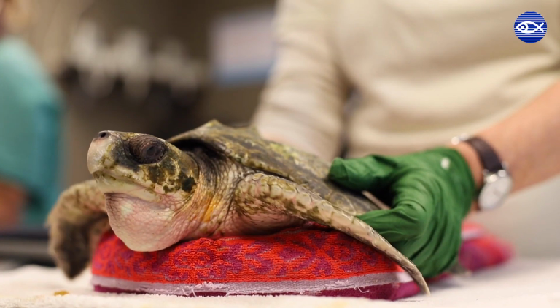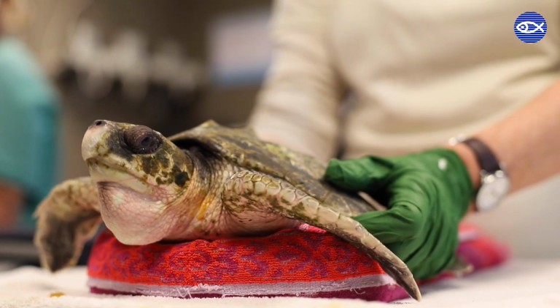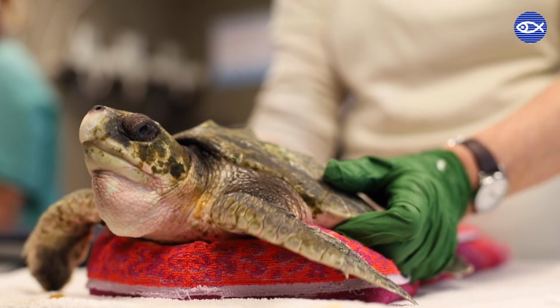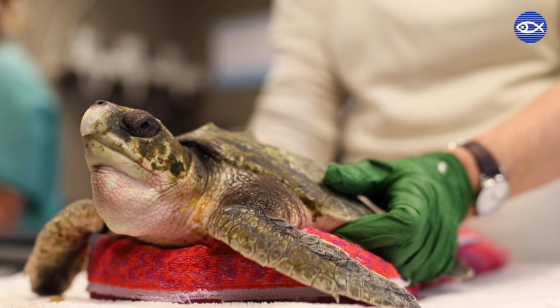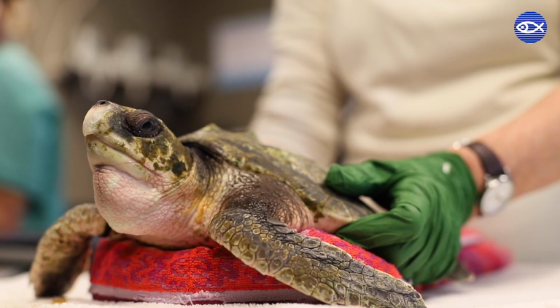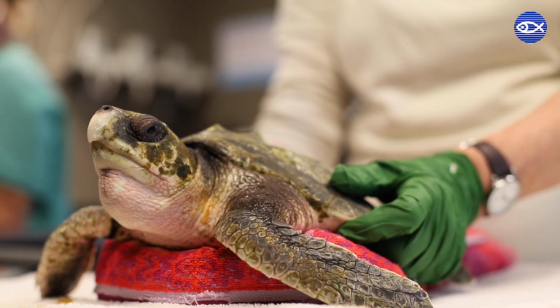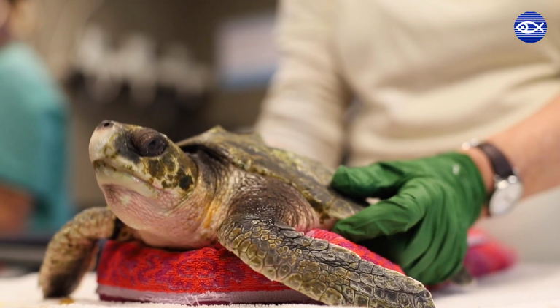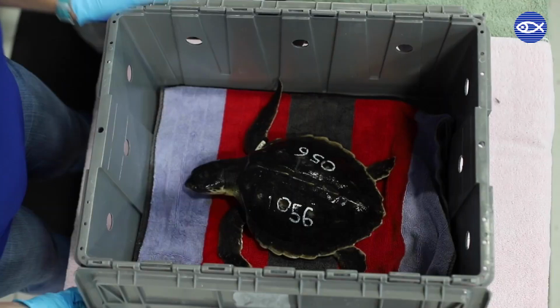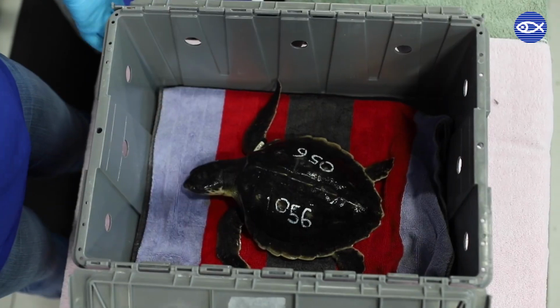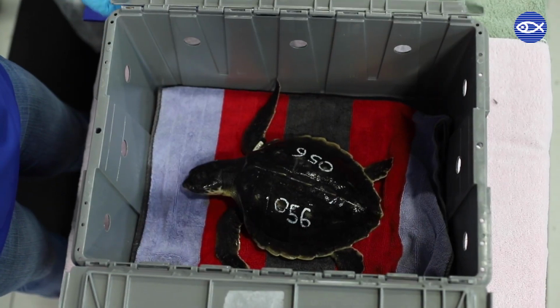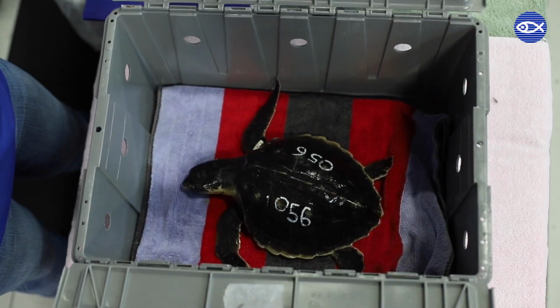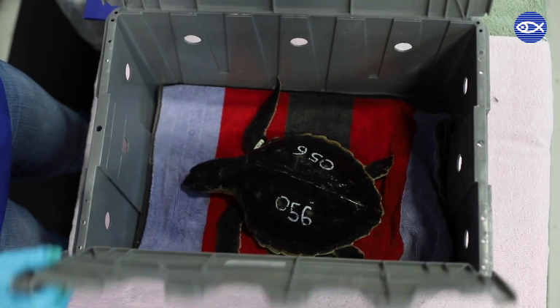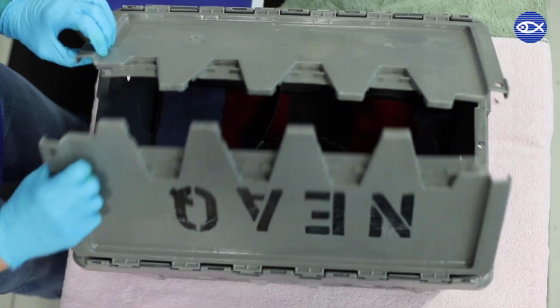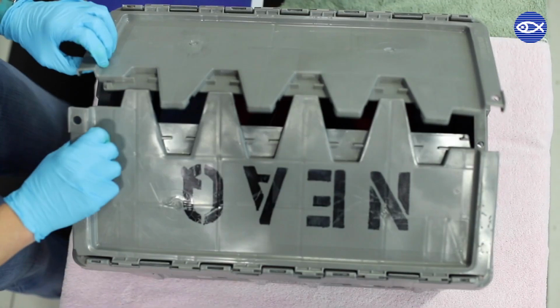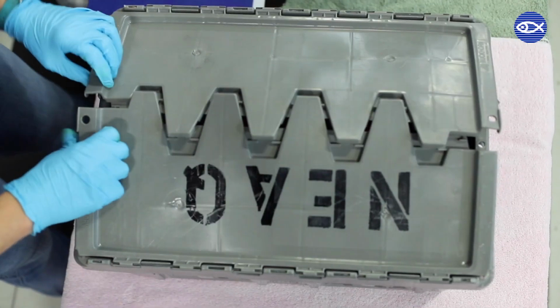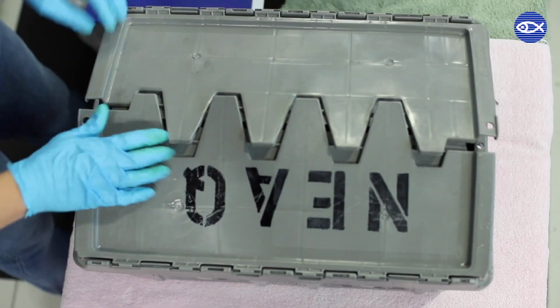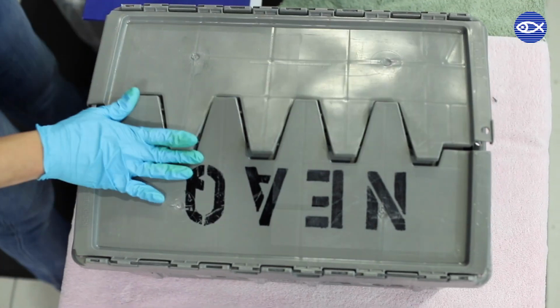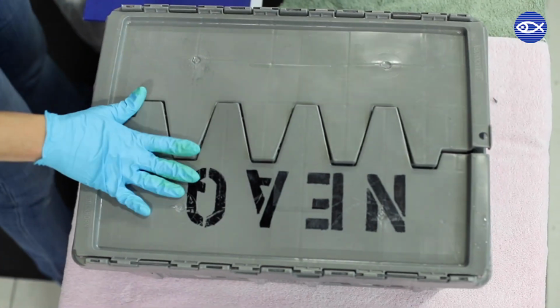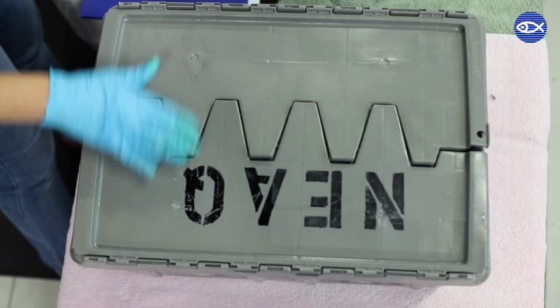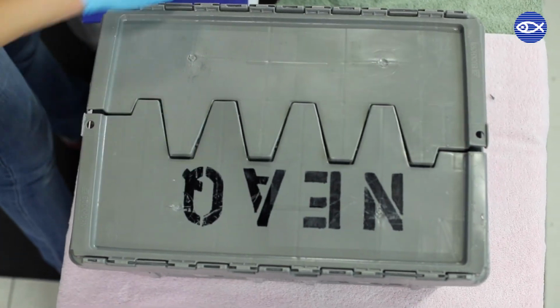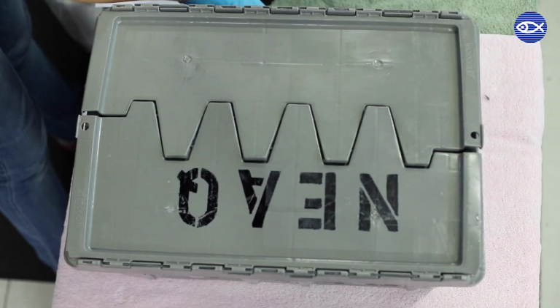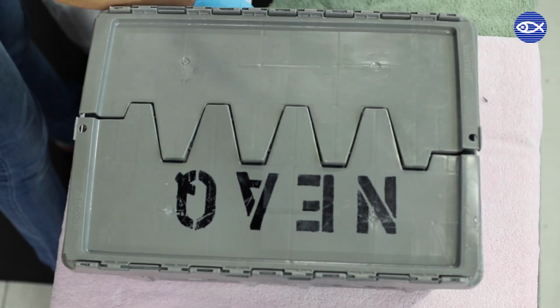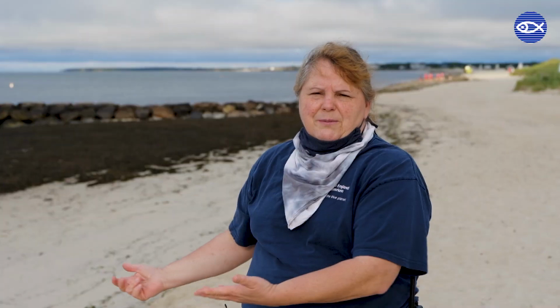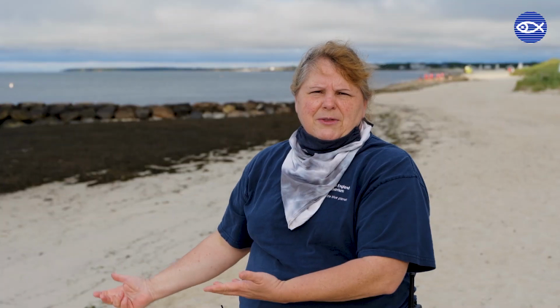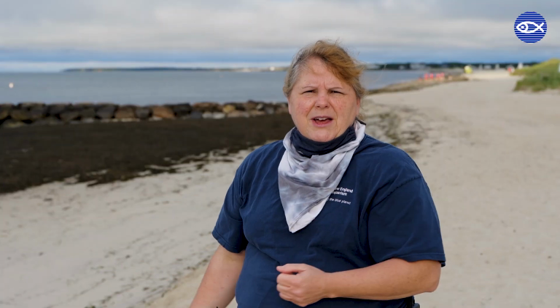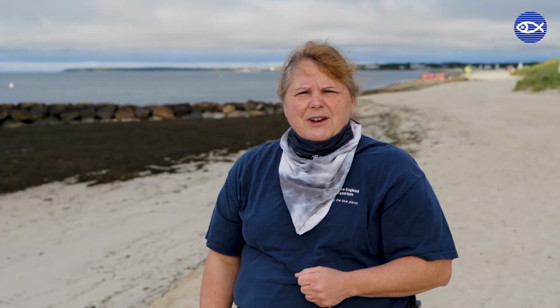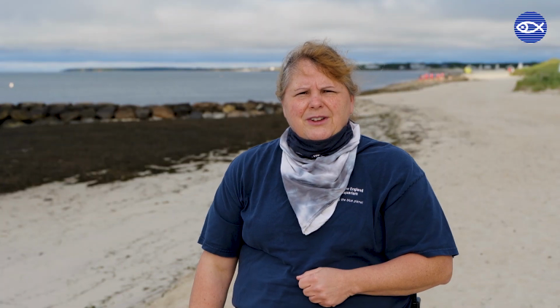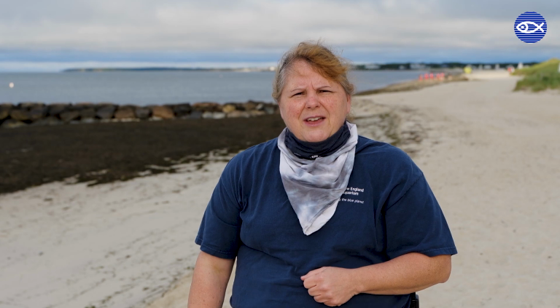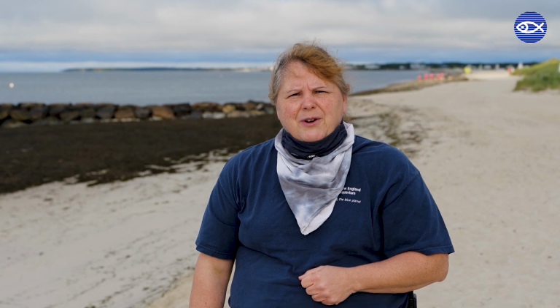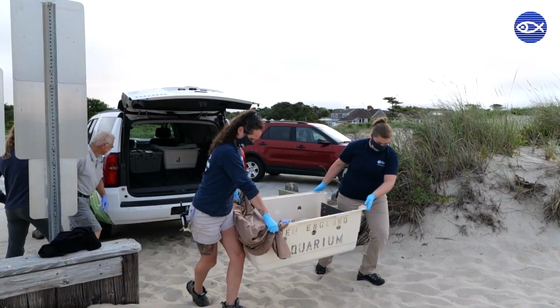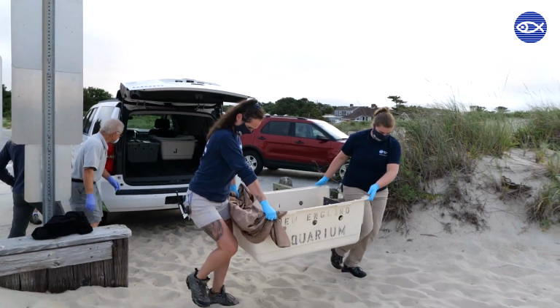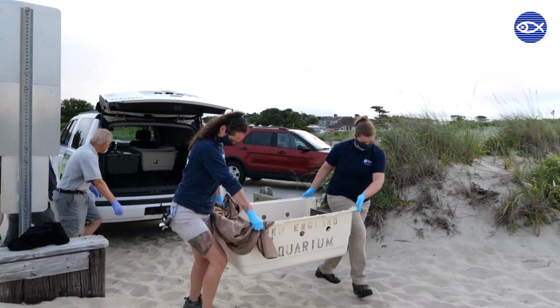They were just recently declared releasable by our staff veterinarians, and we brought them down here today for a big release.